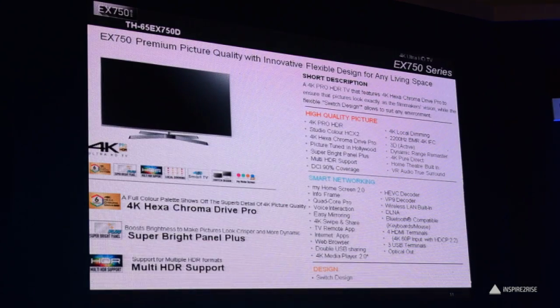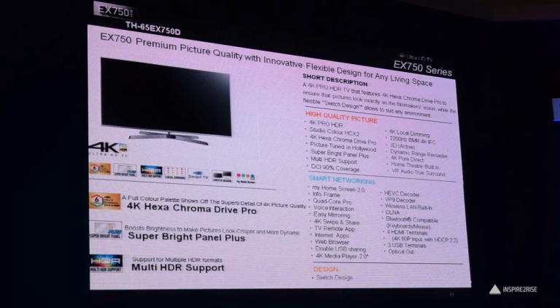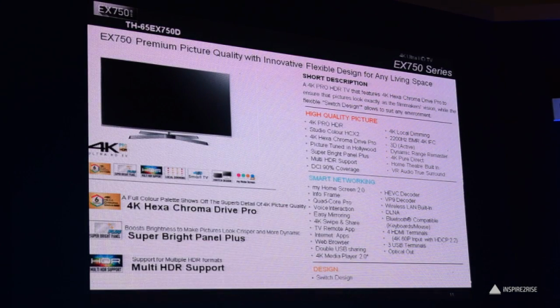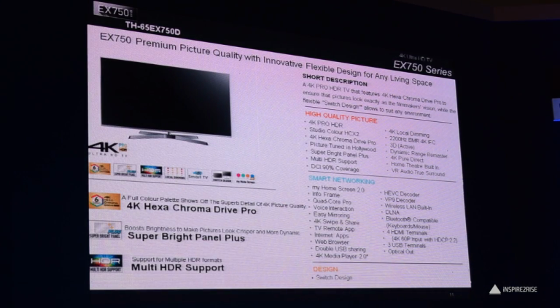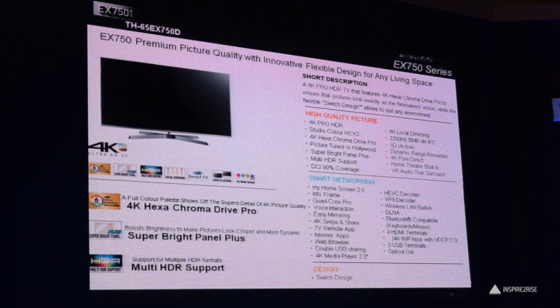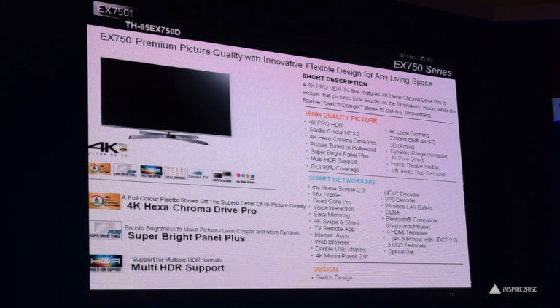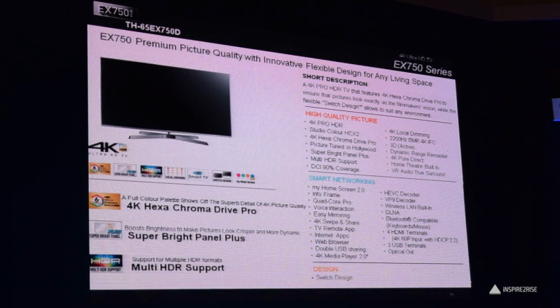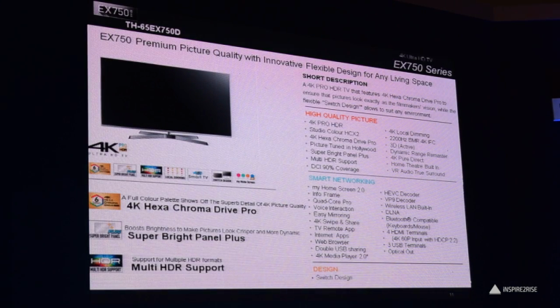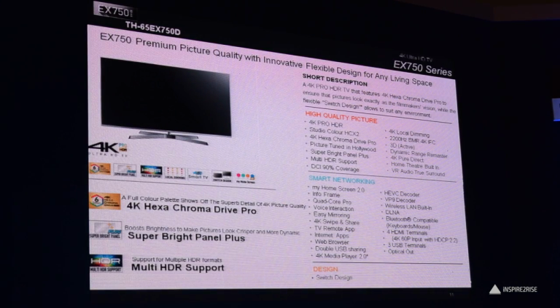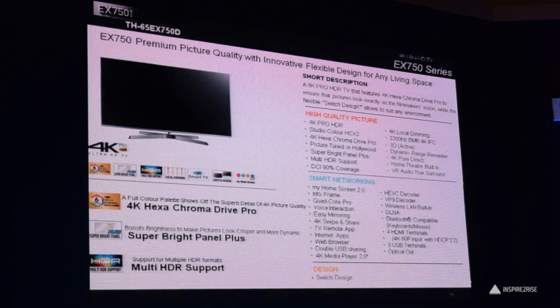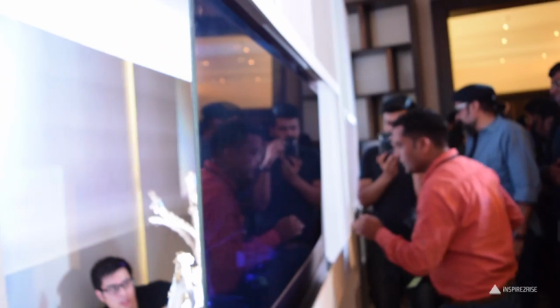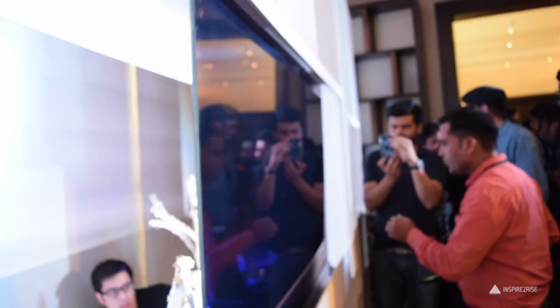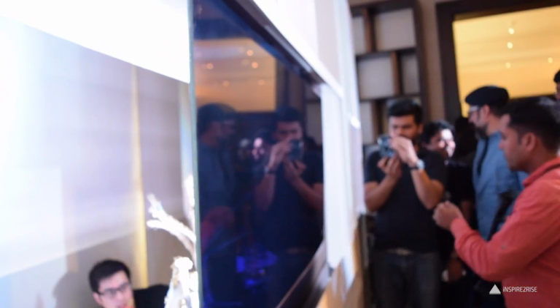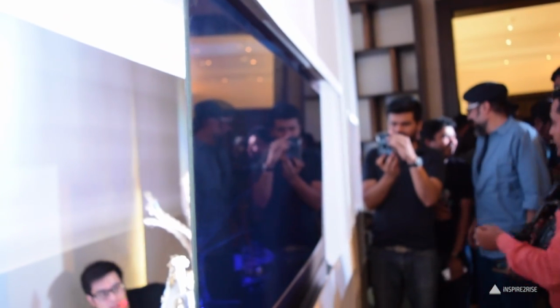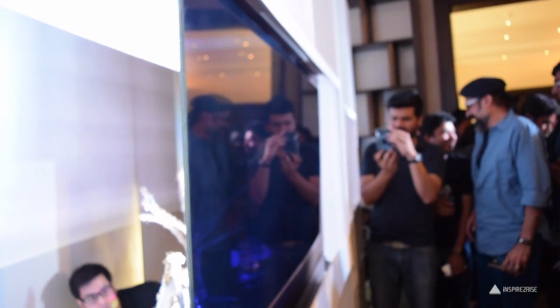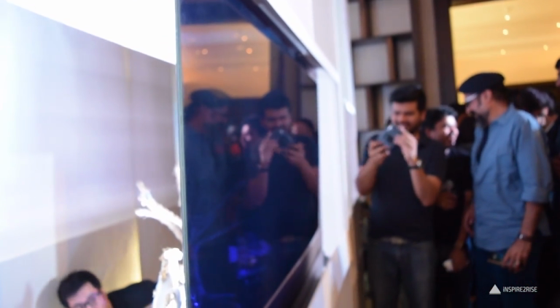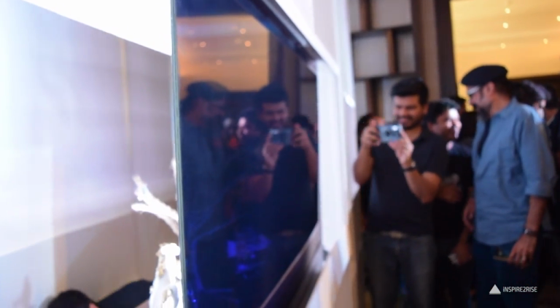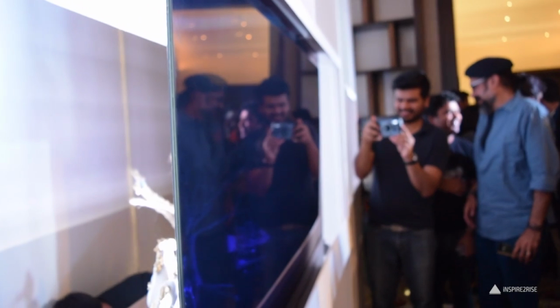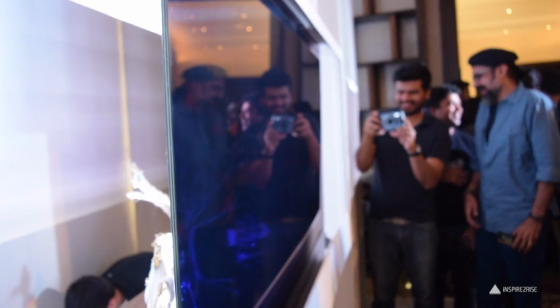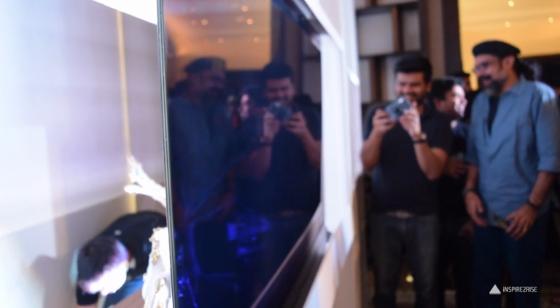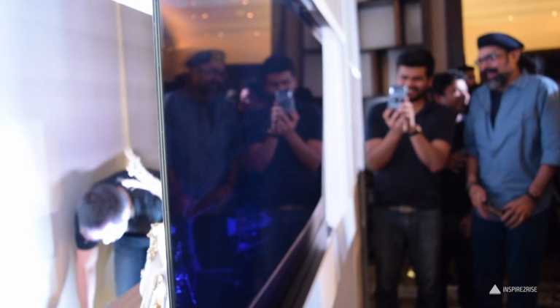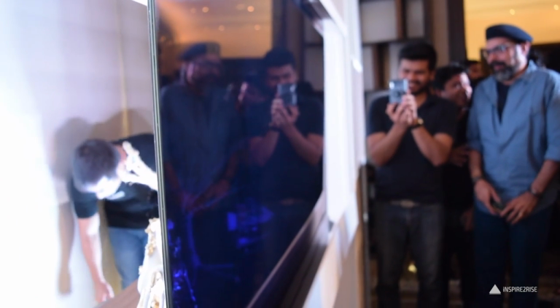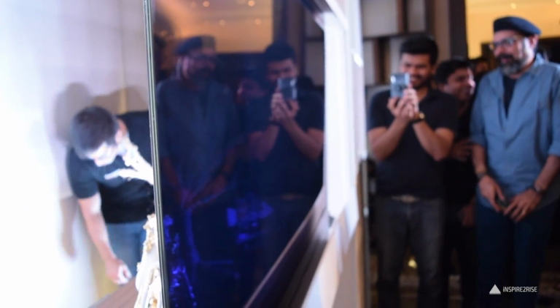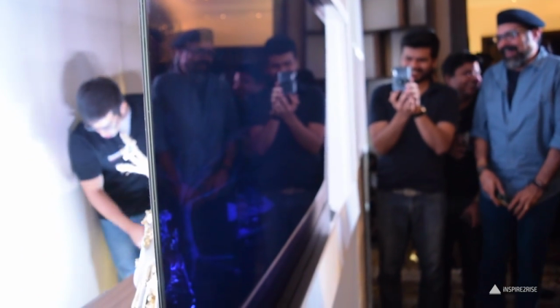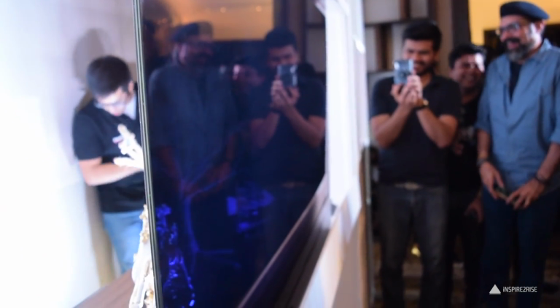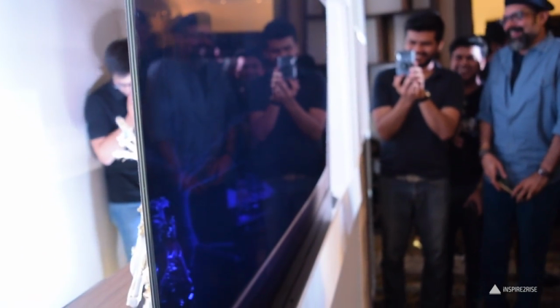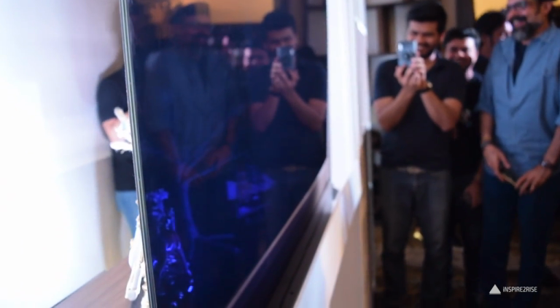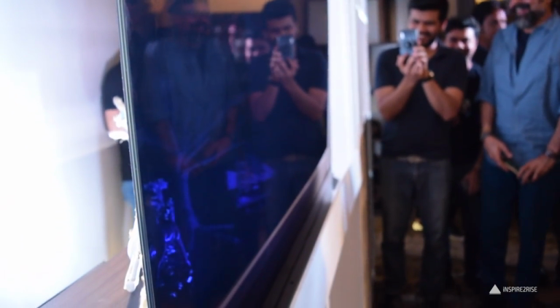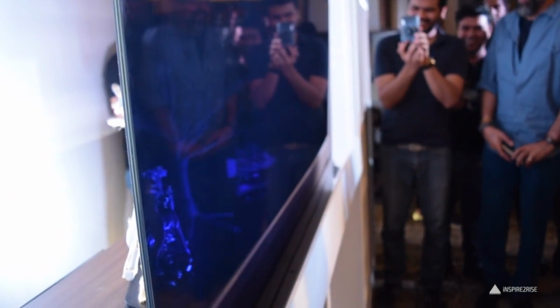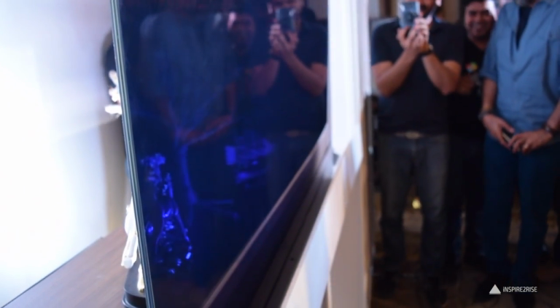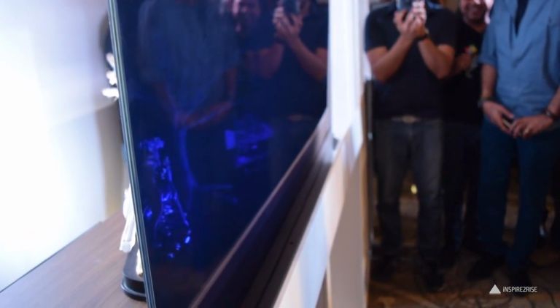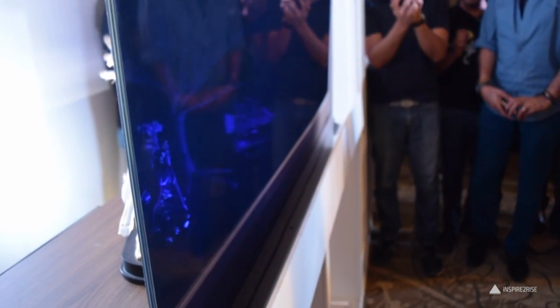In 2018, Panasonic would complete 100 years of its existence, and I hope they would launch even better products this year.